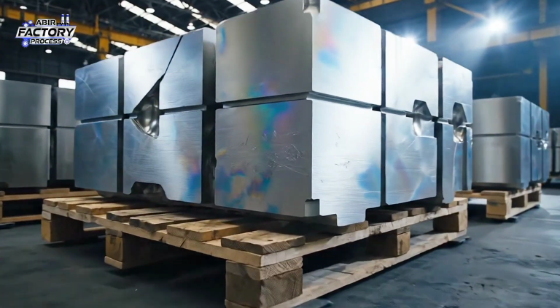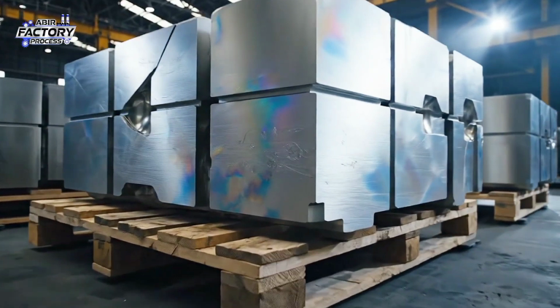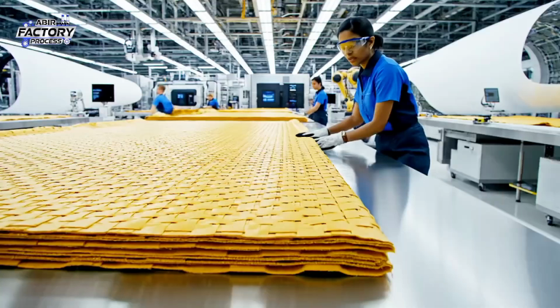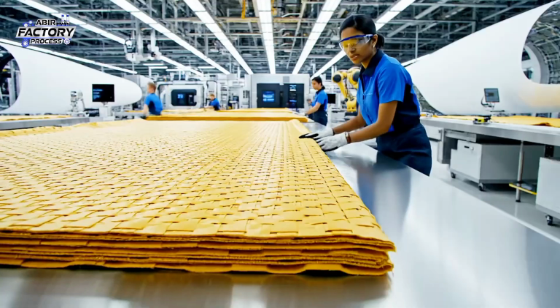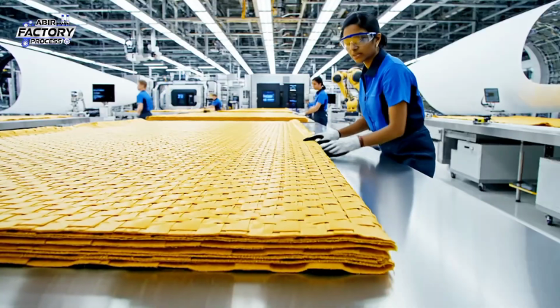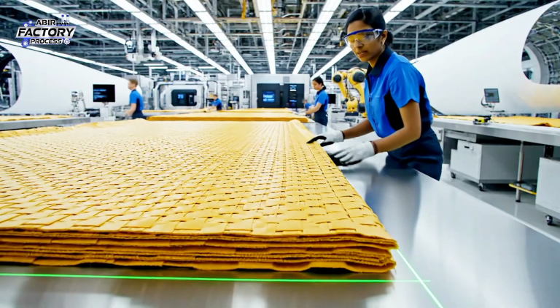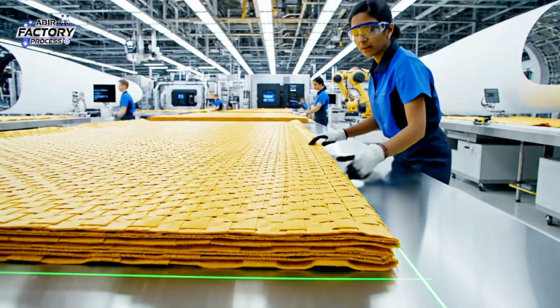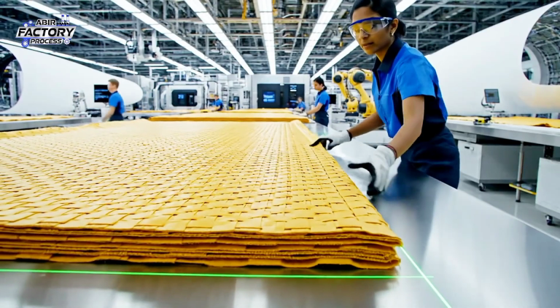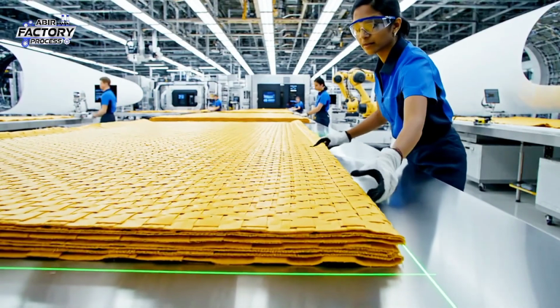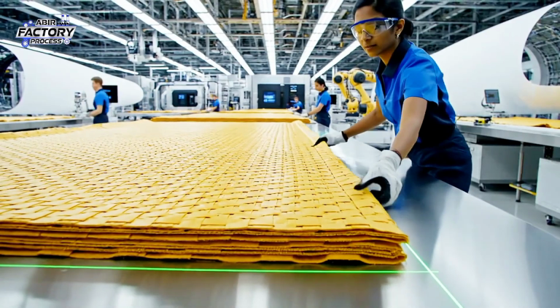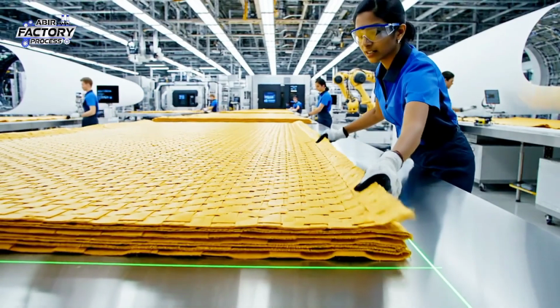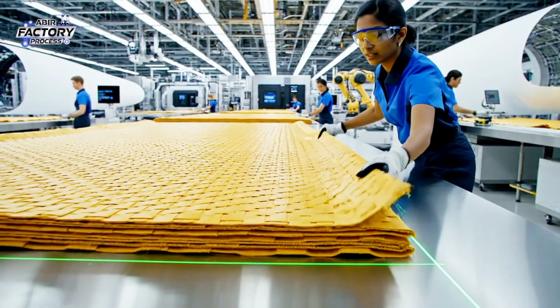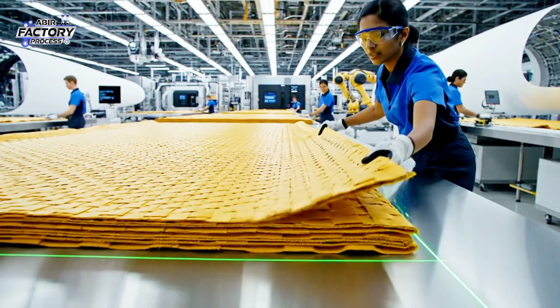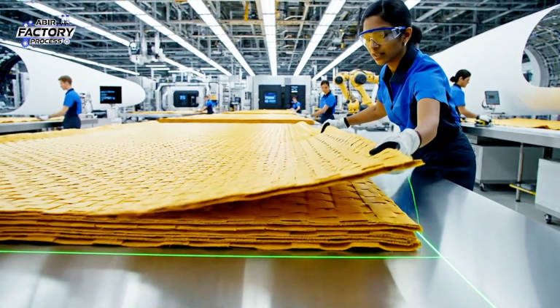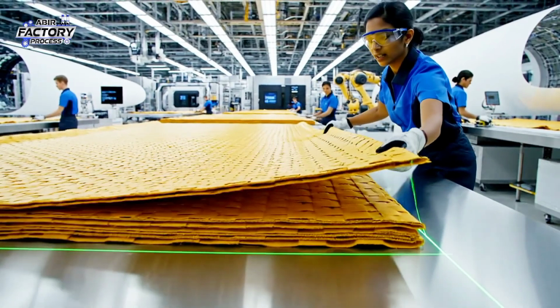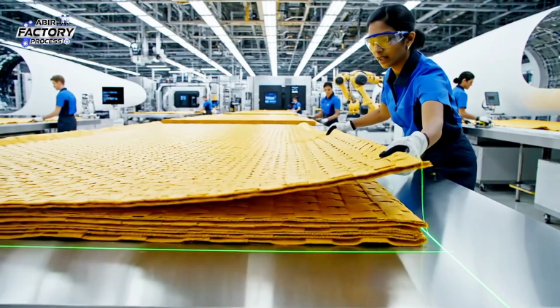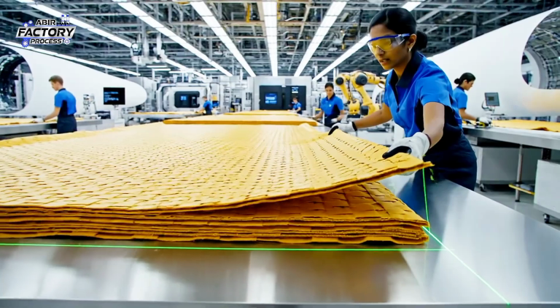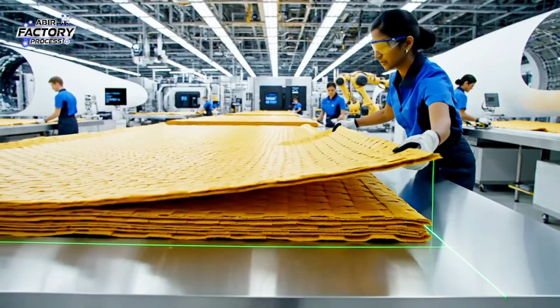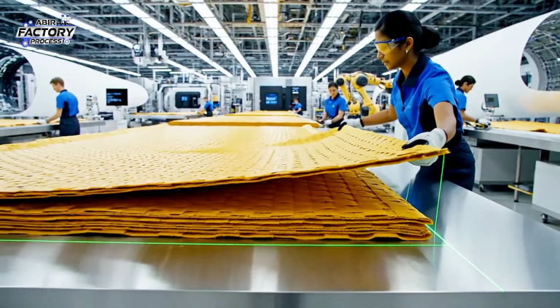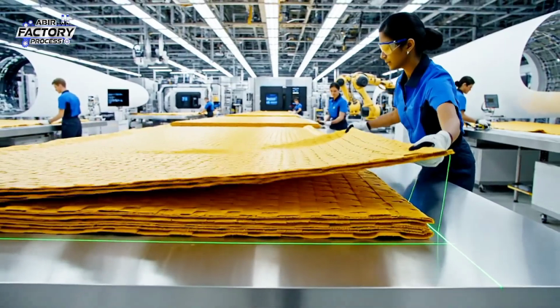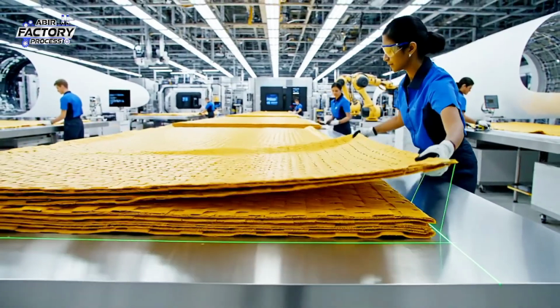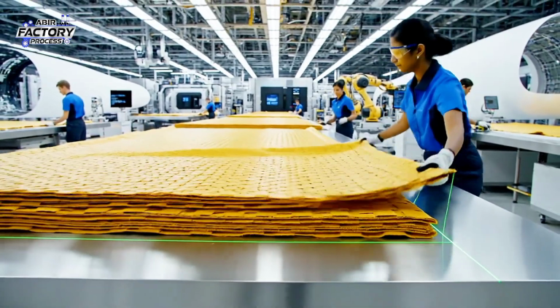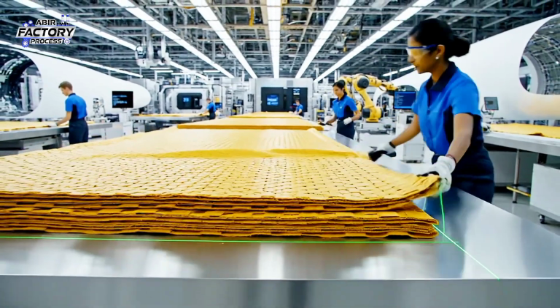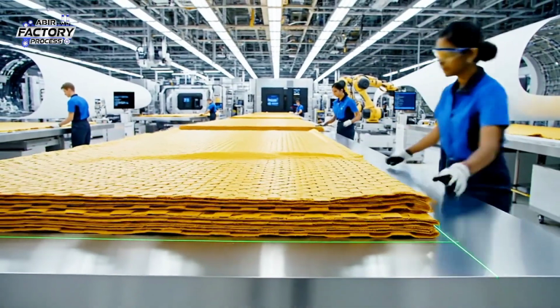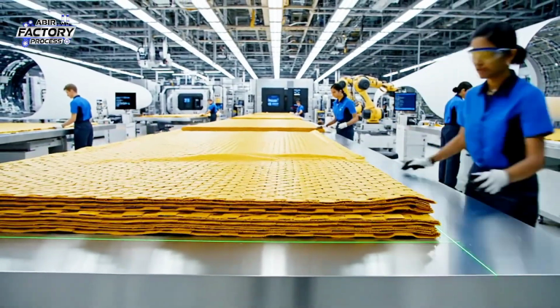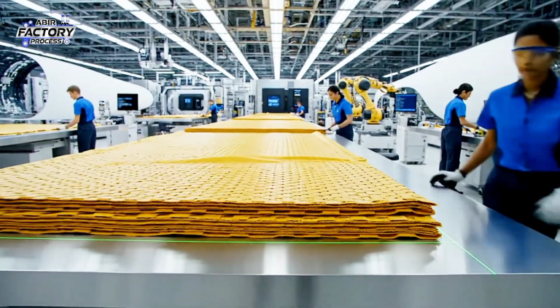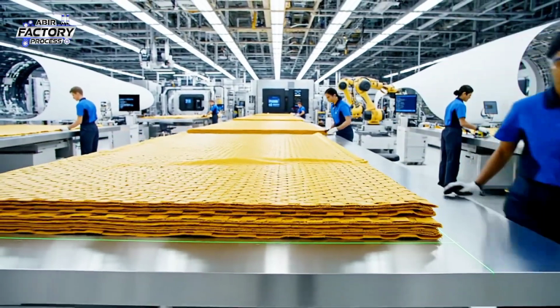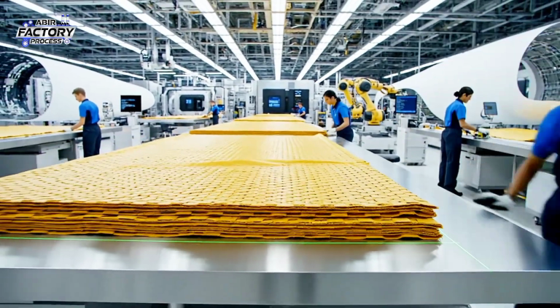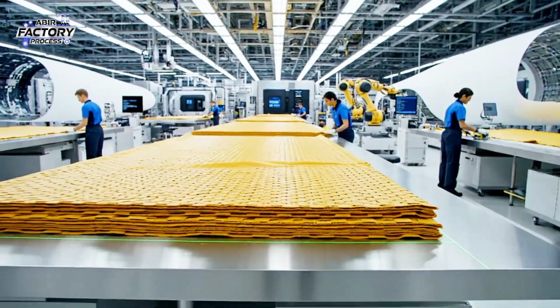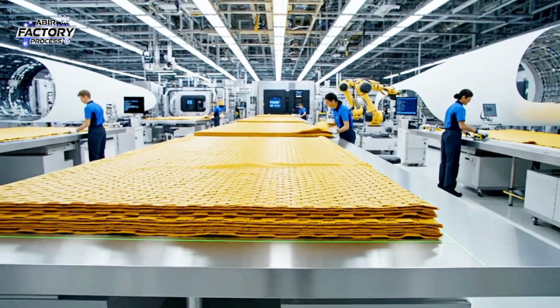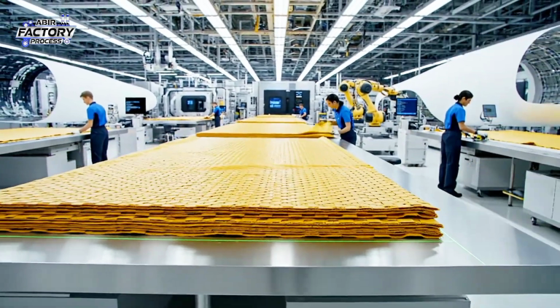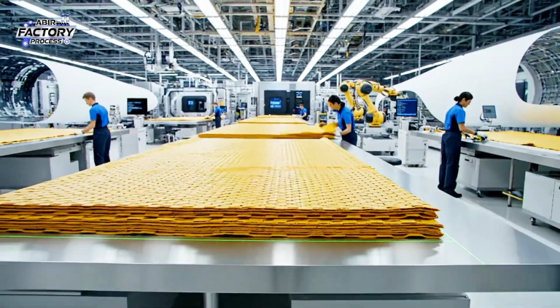Make sure the alignment is perfect on the laser guide. It's aligned, ready for the next layer.